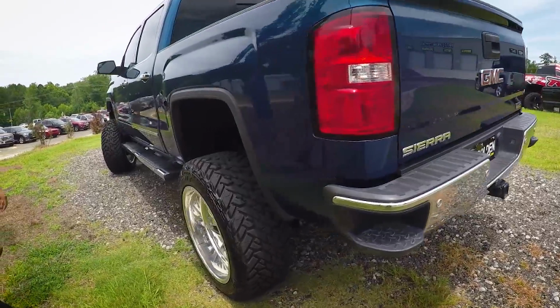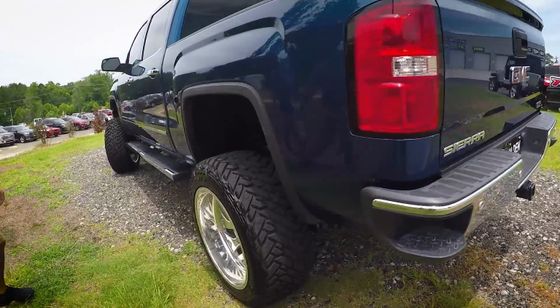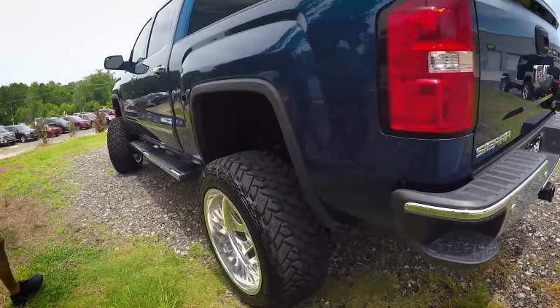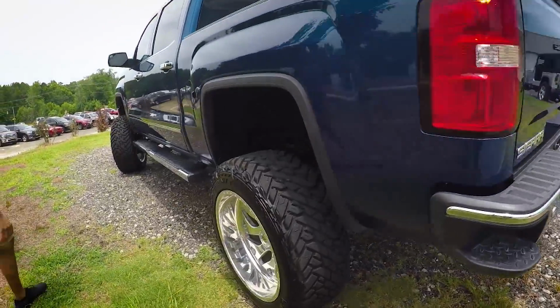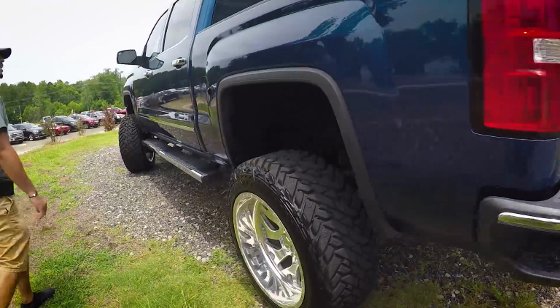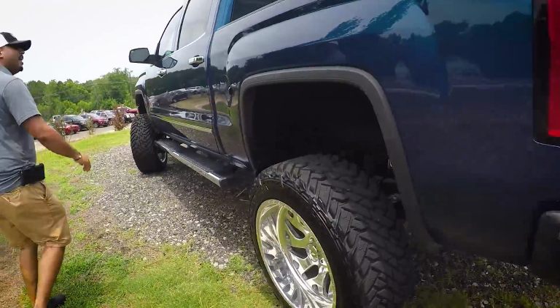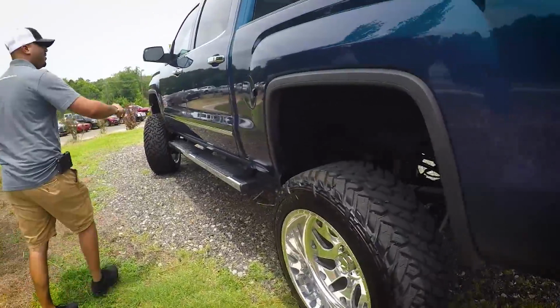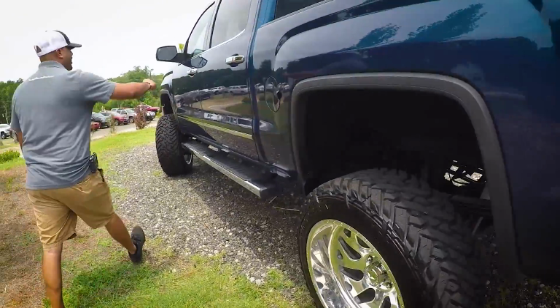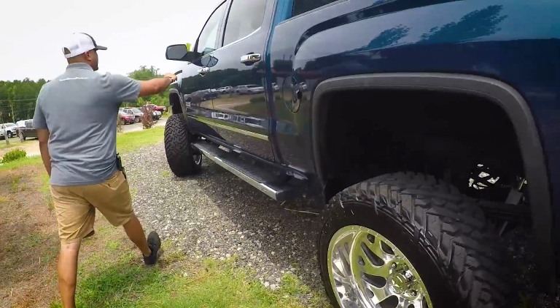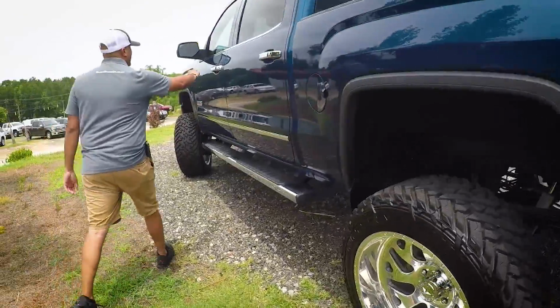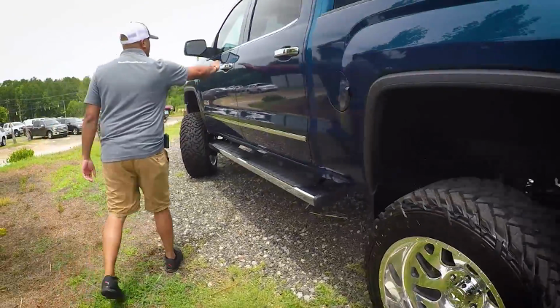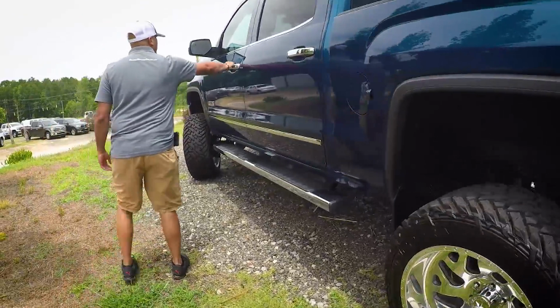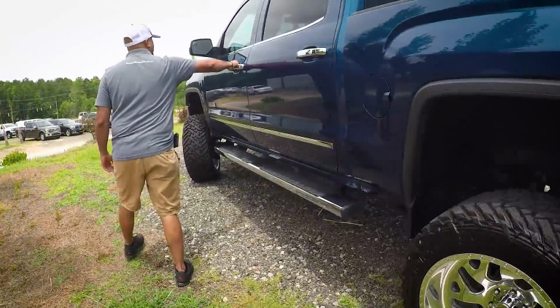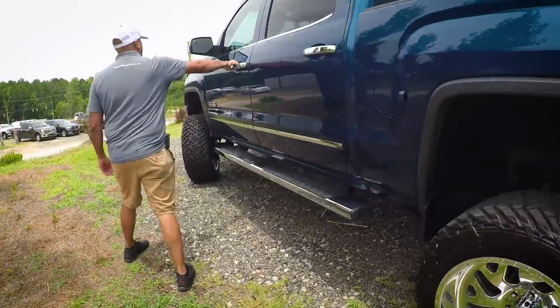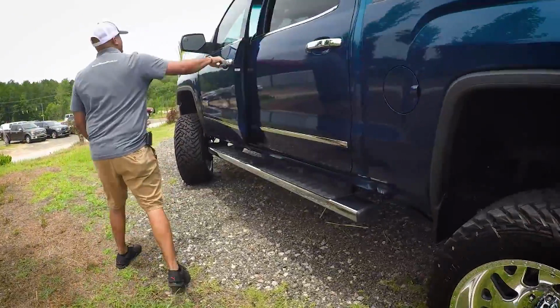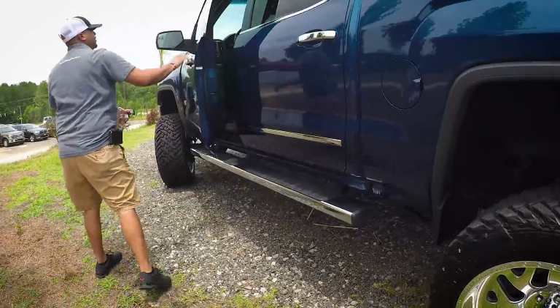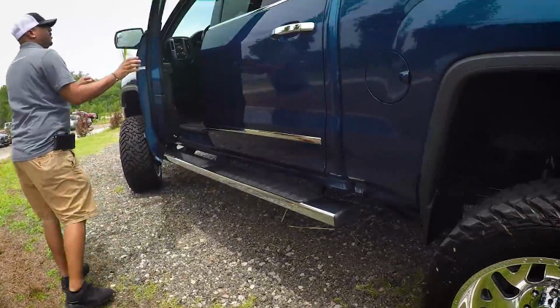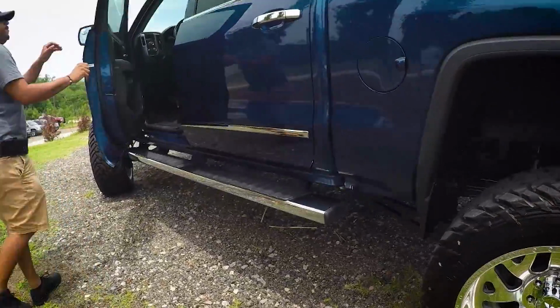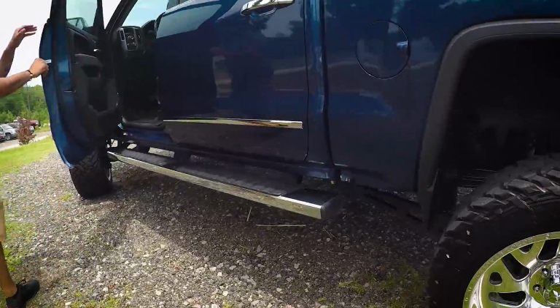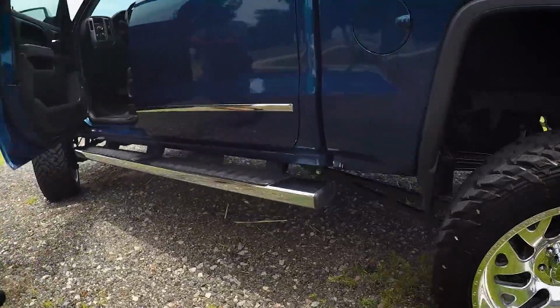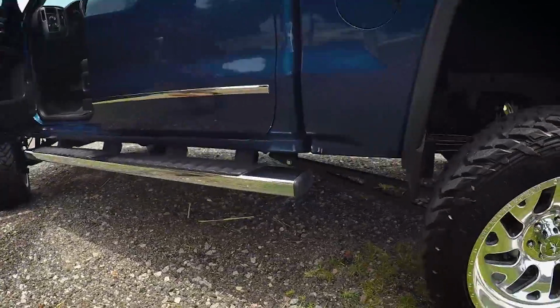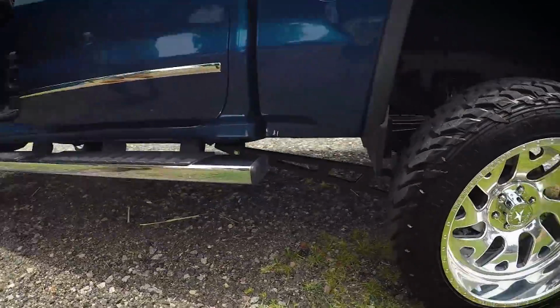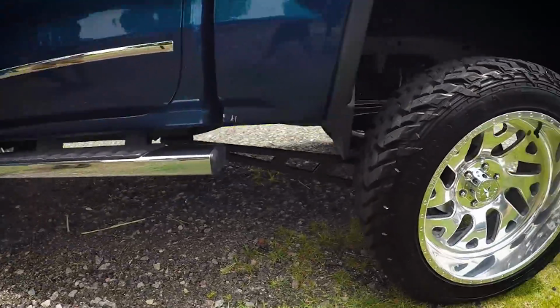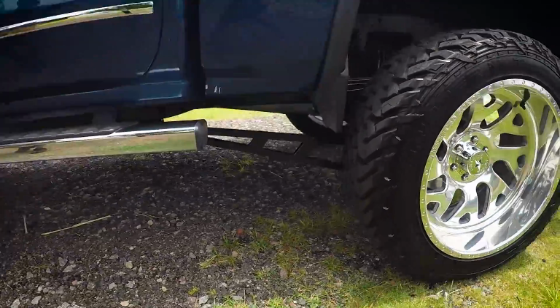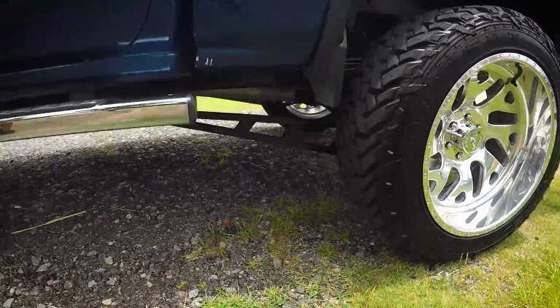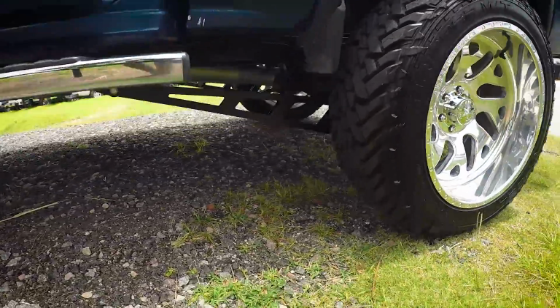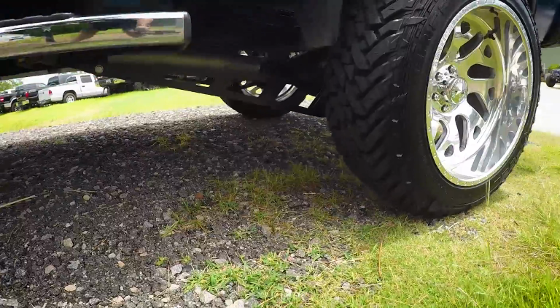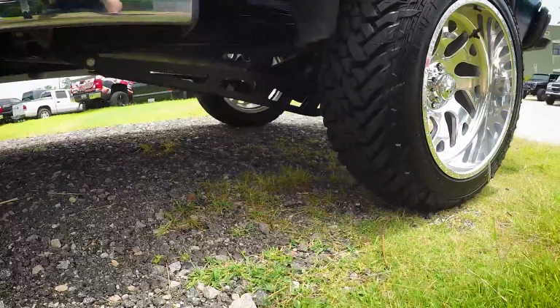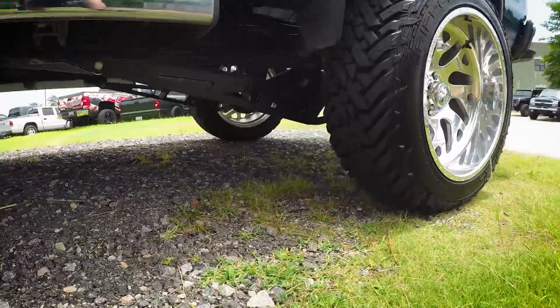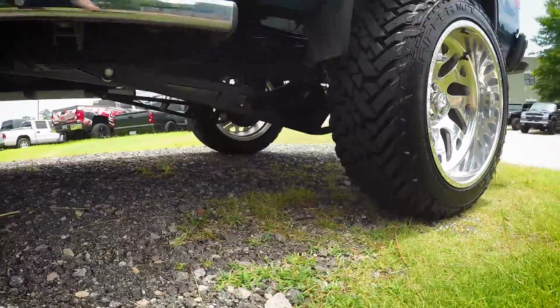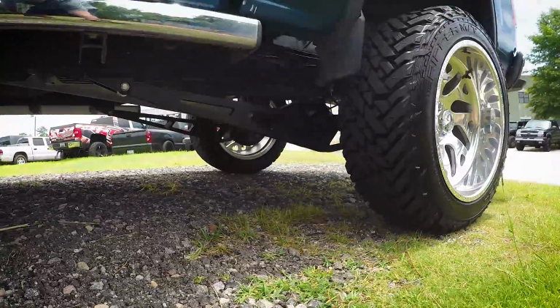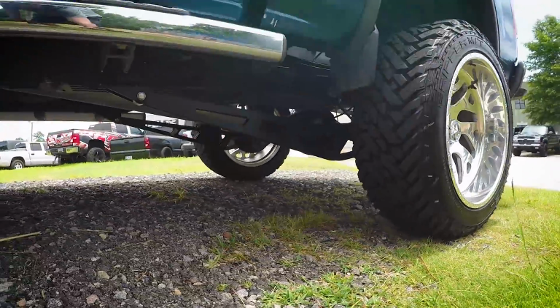This one has 89,000 miles on it, 5.3 motor. It is a 4 wheel drive truck.